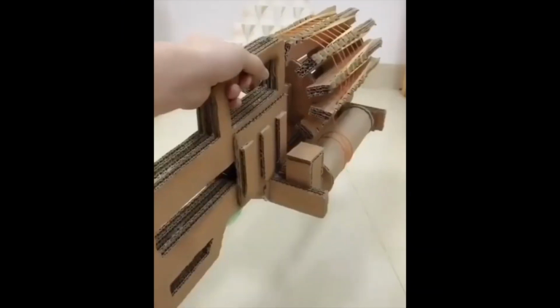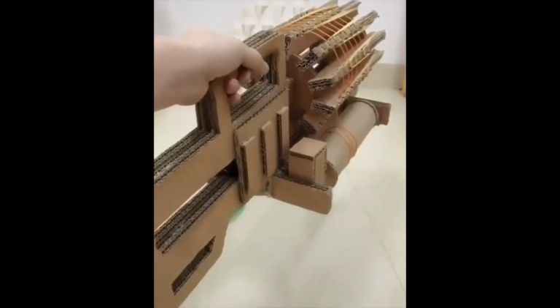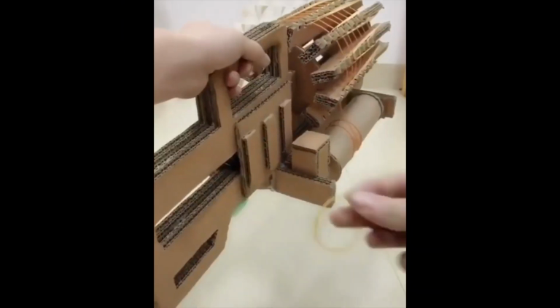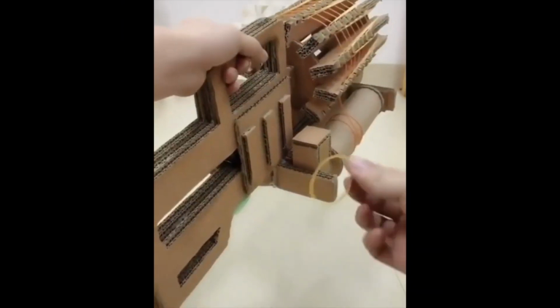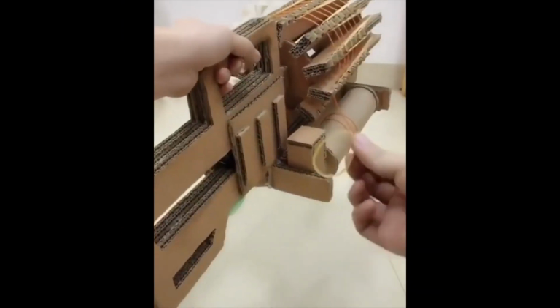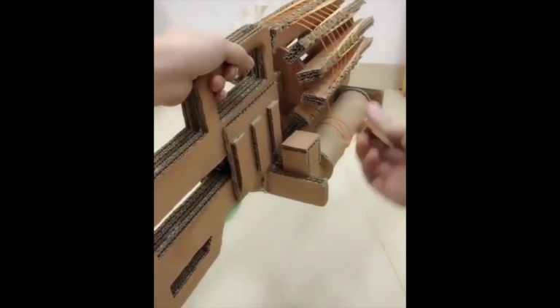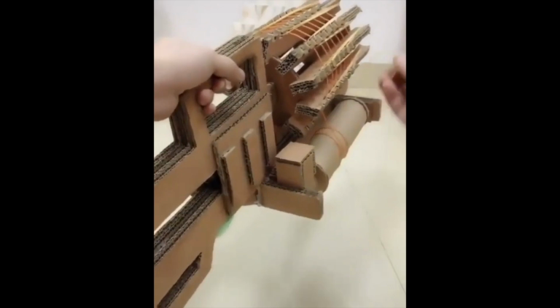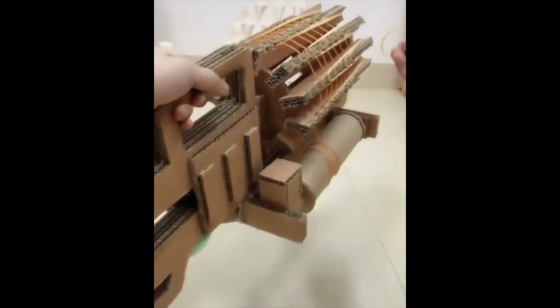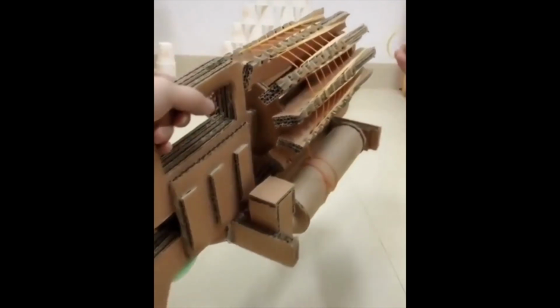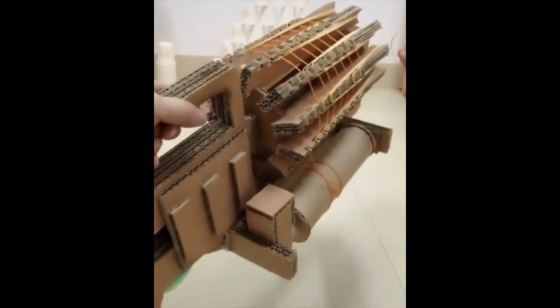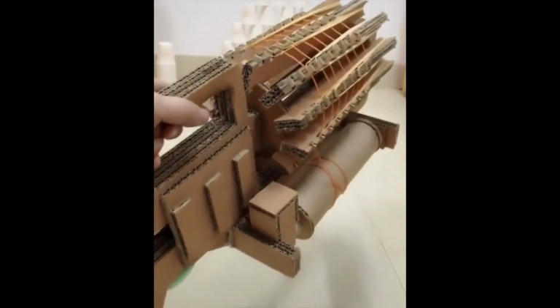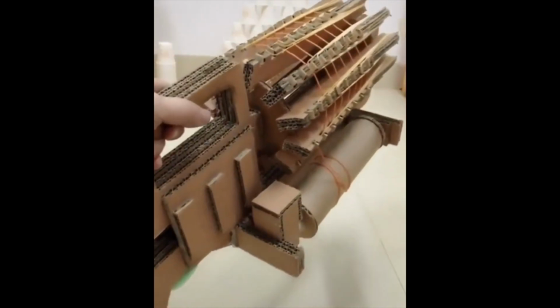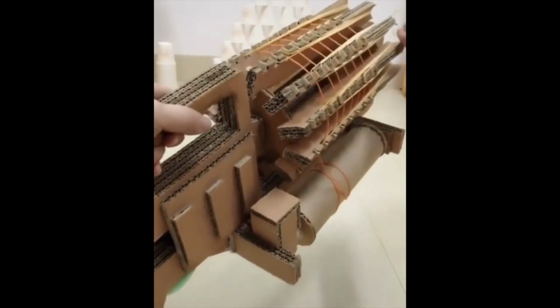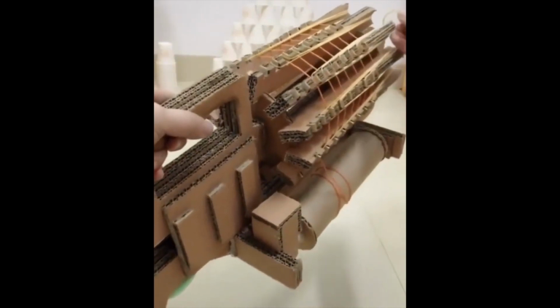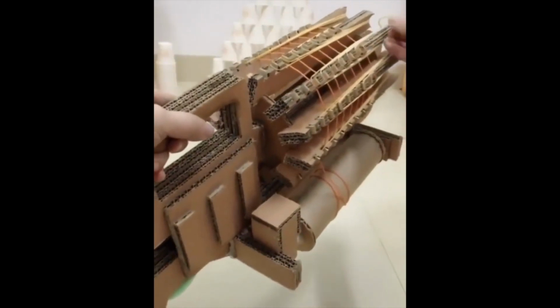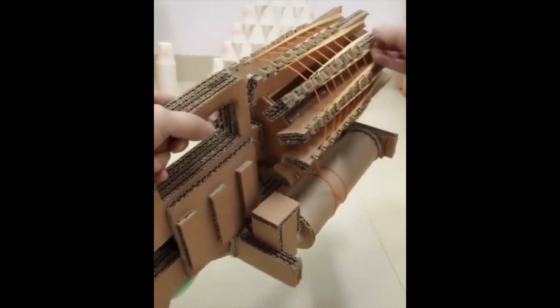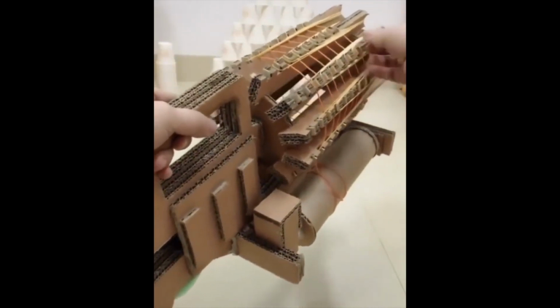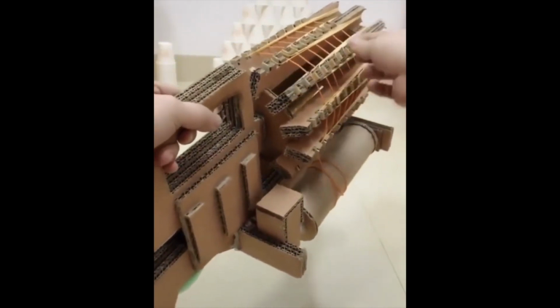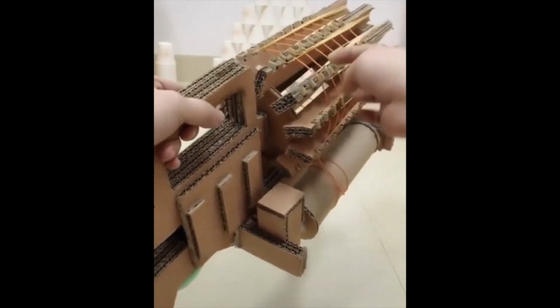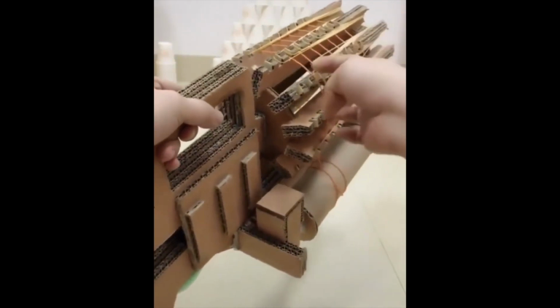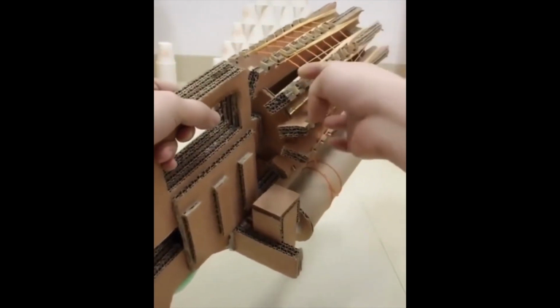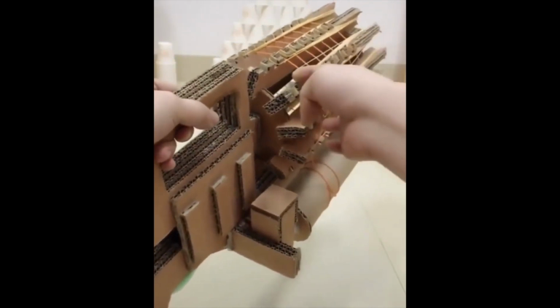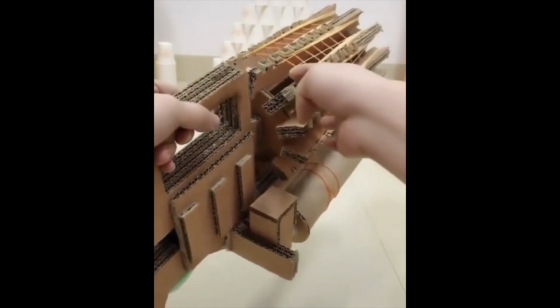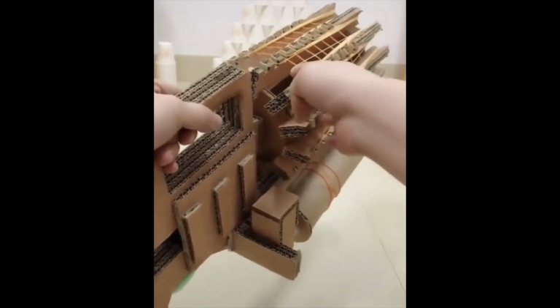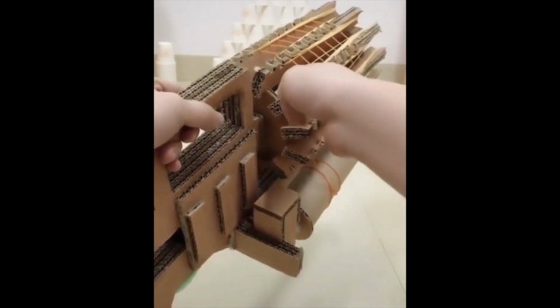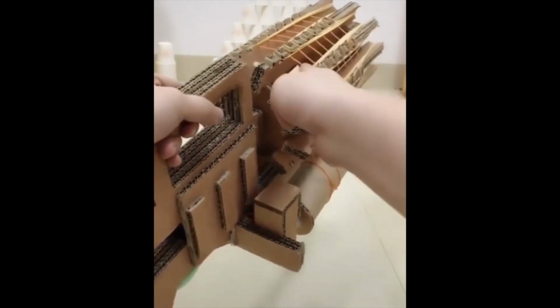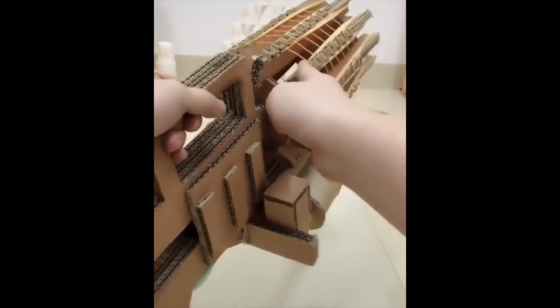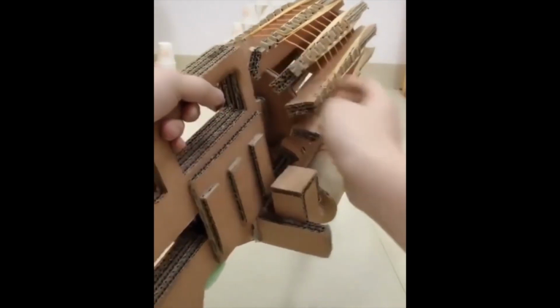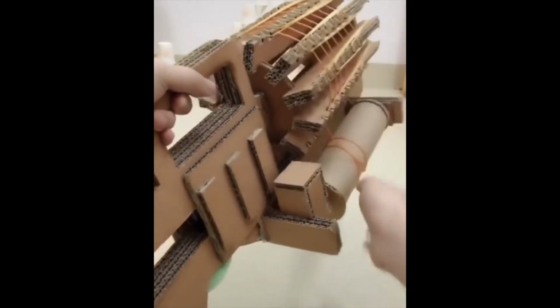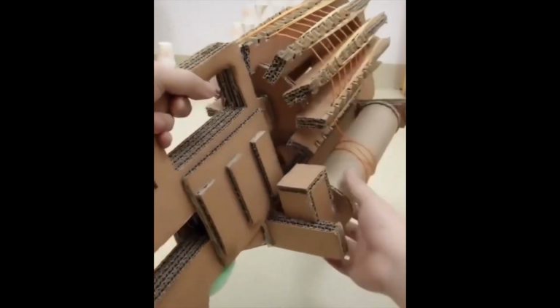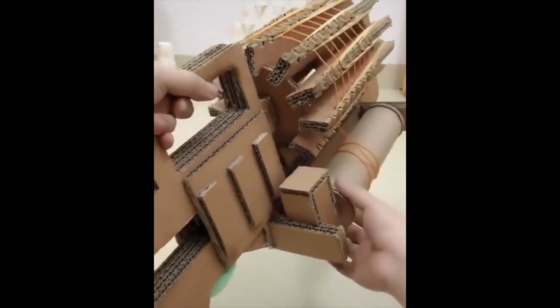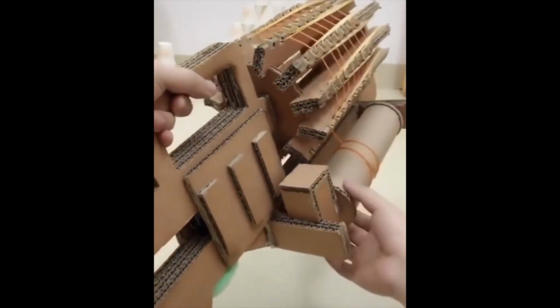This dude made an automatic elastic band gun — this would be so good to use against your siblings.